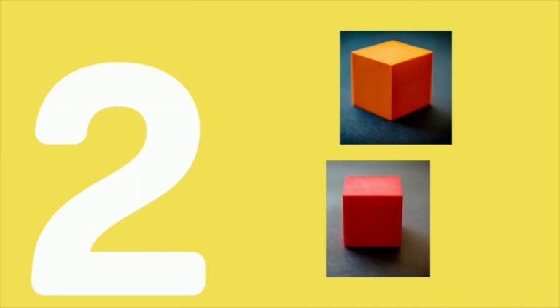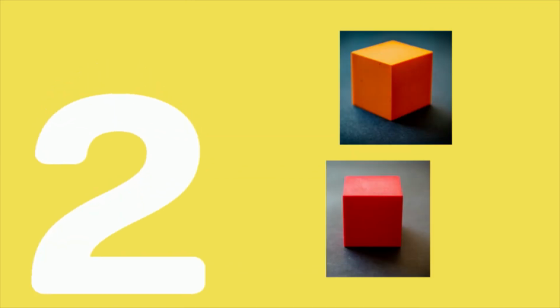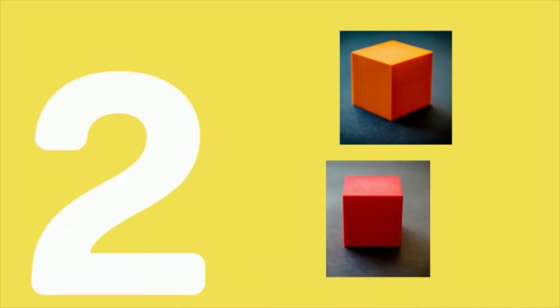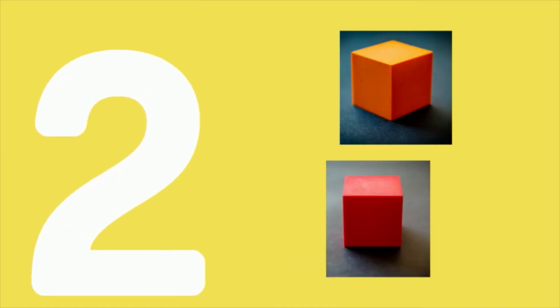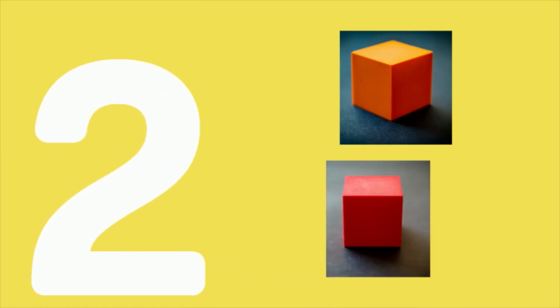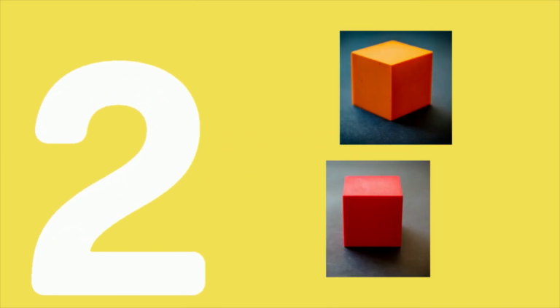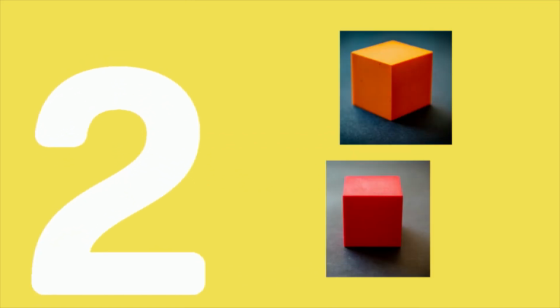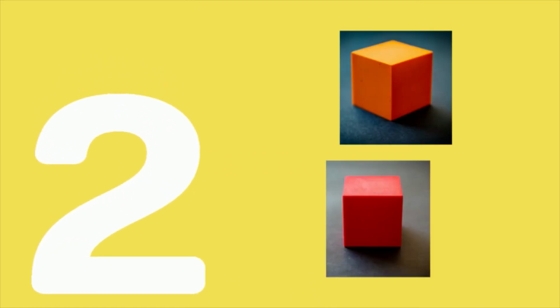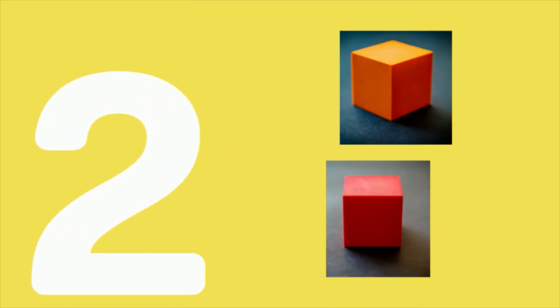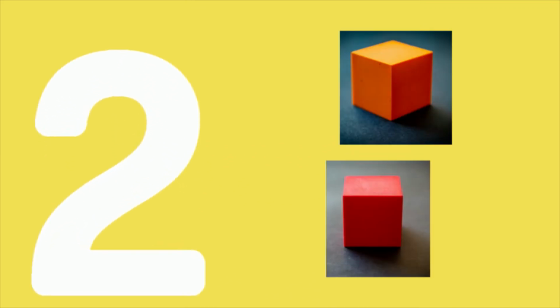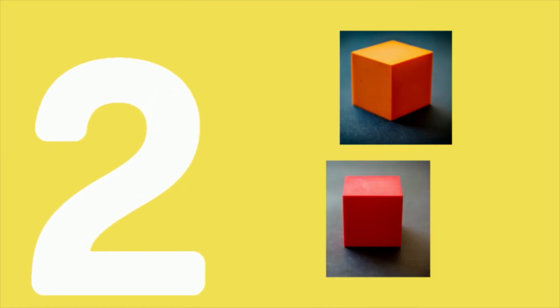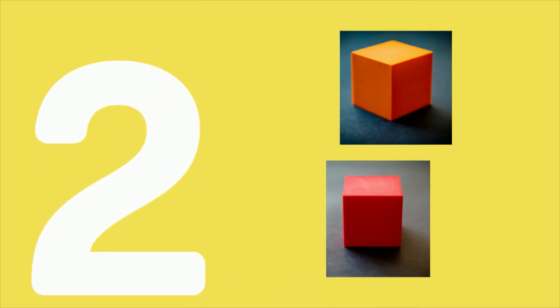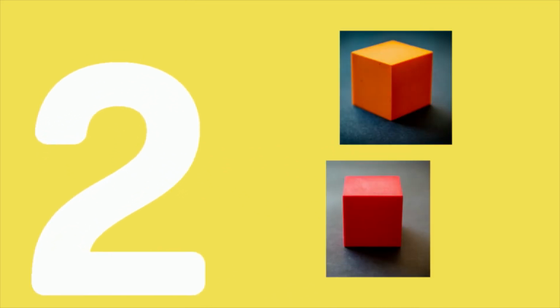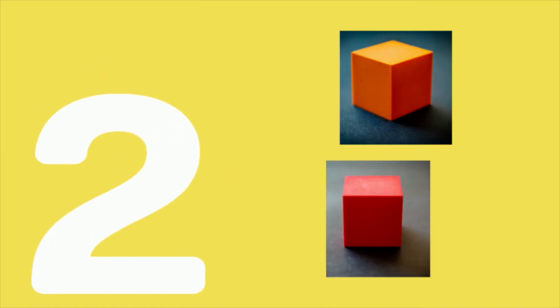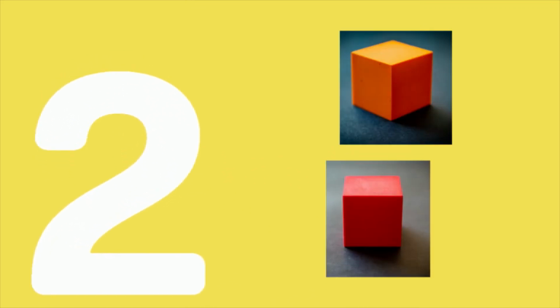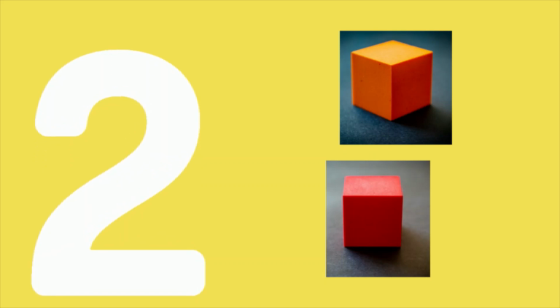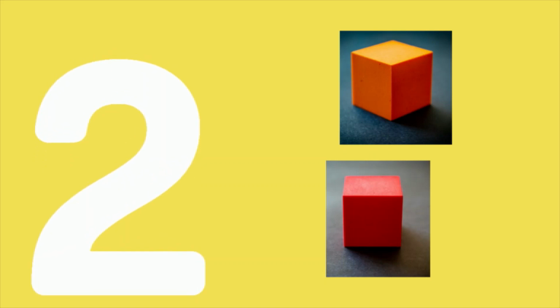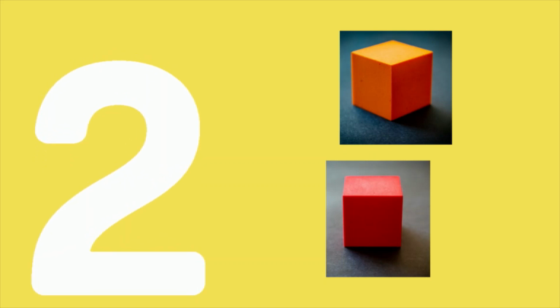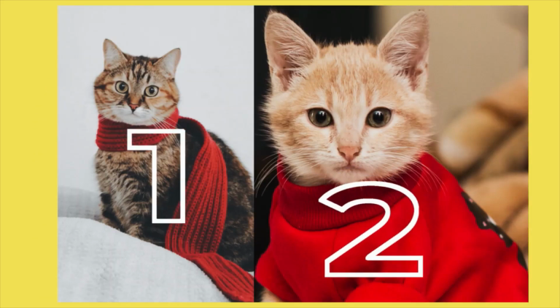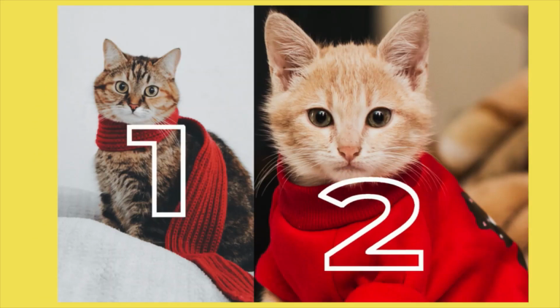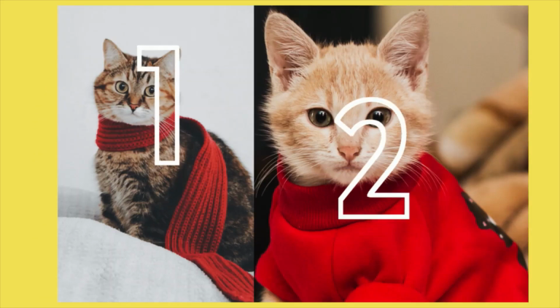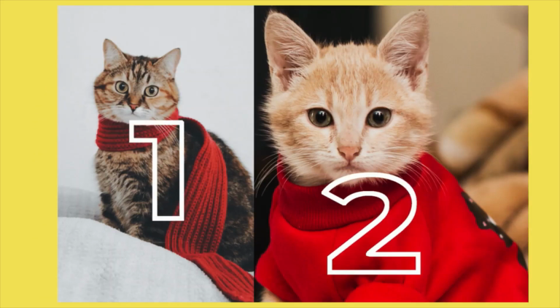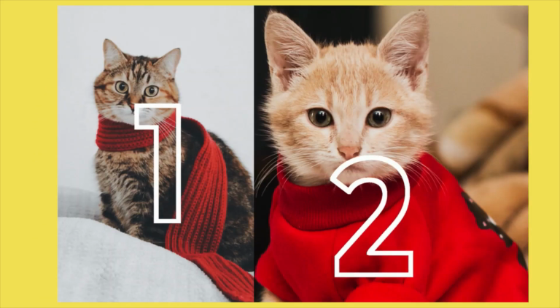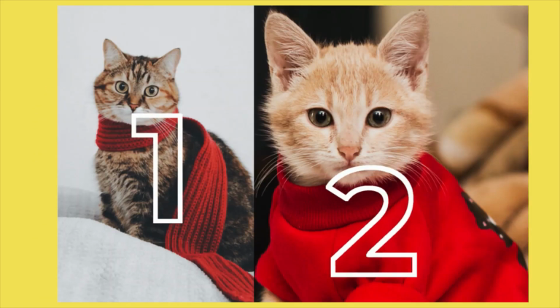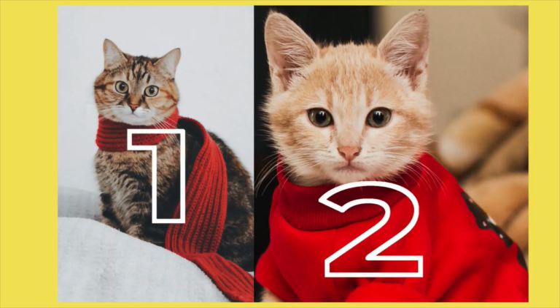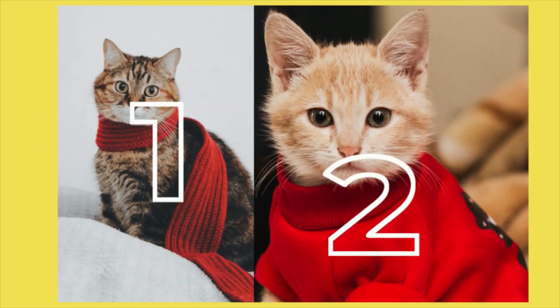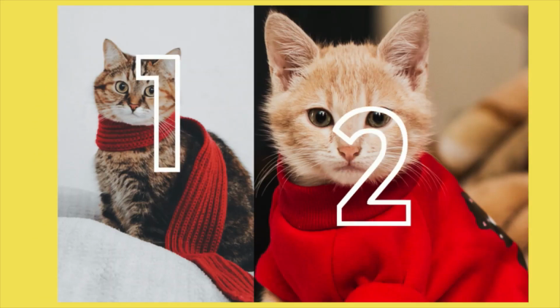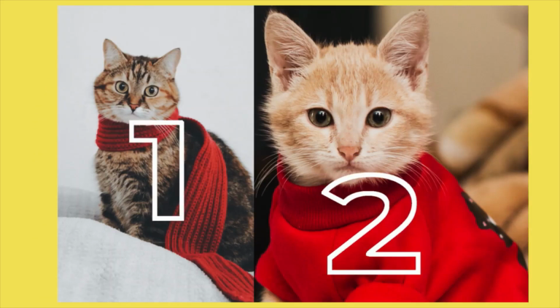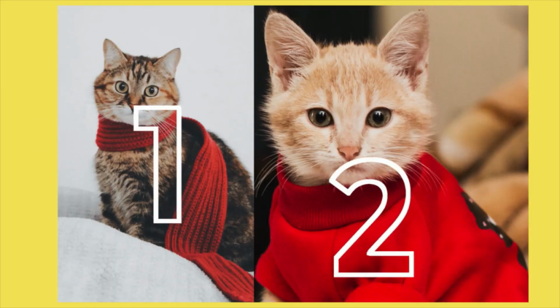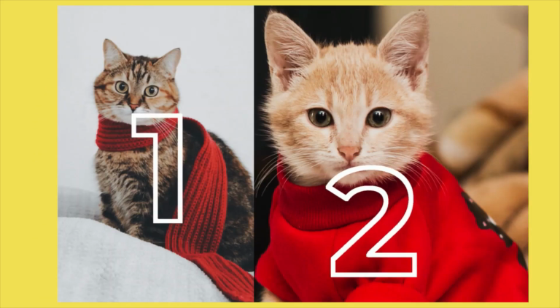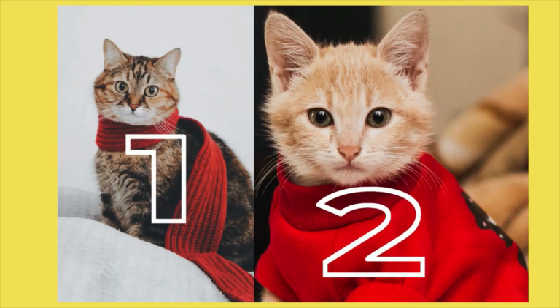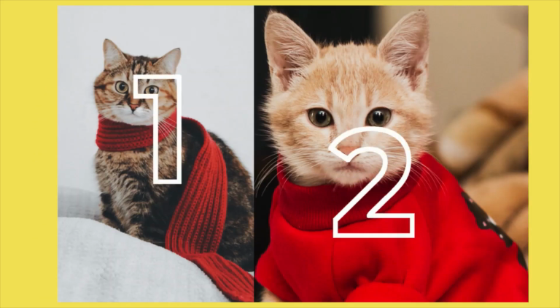Two blocks are showing. Let's count. One, two cats.